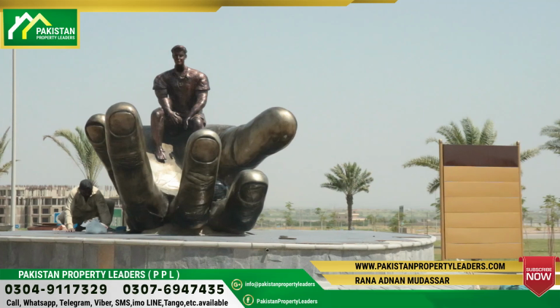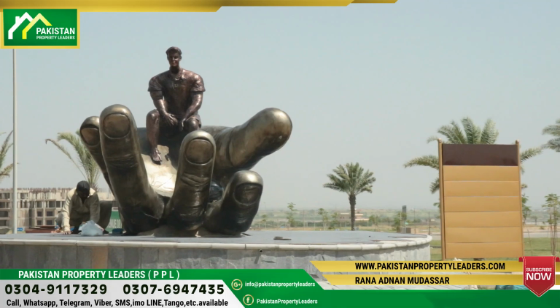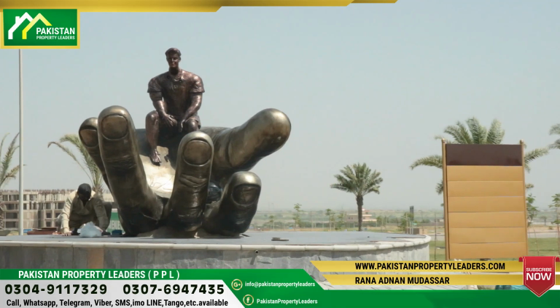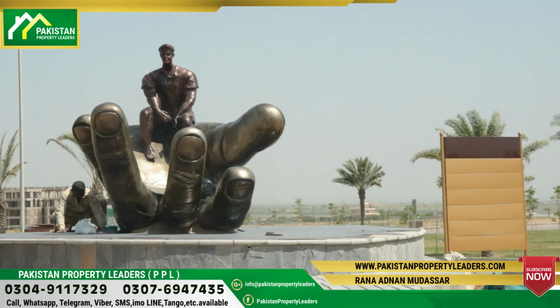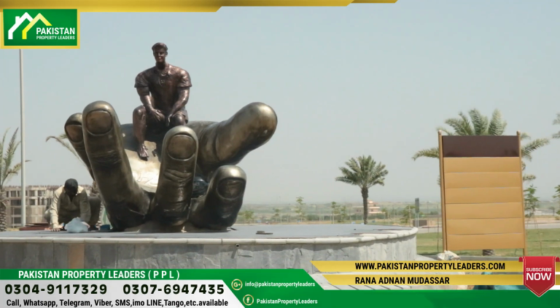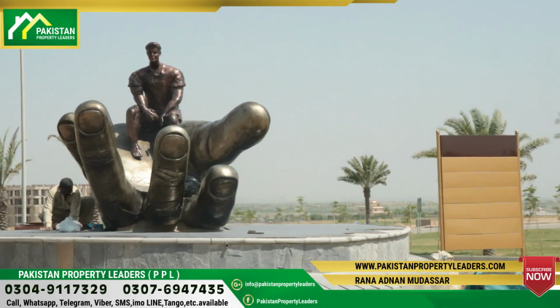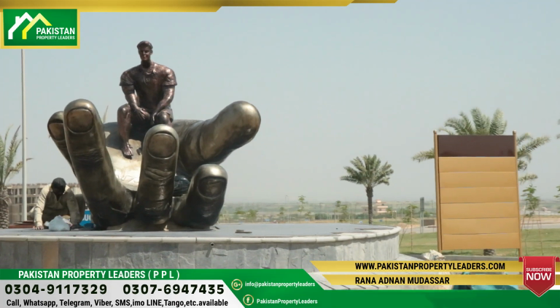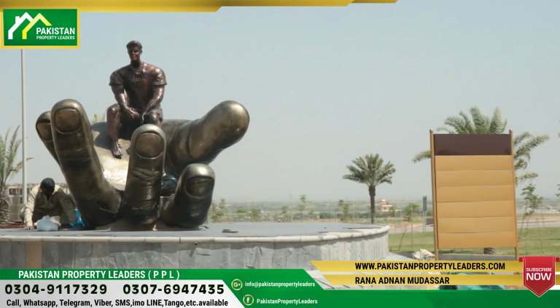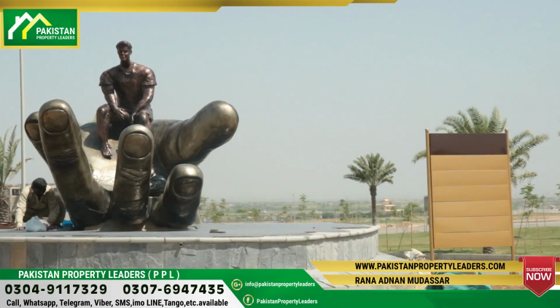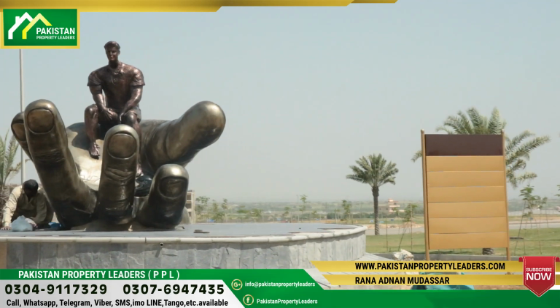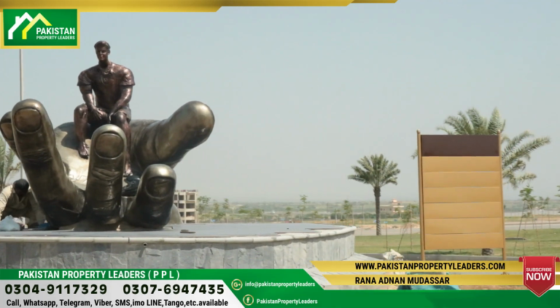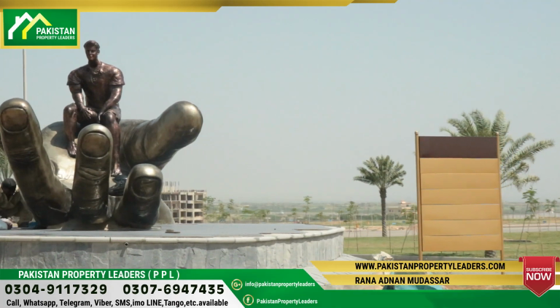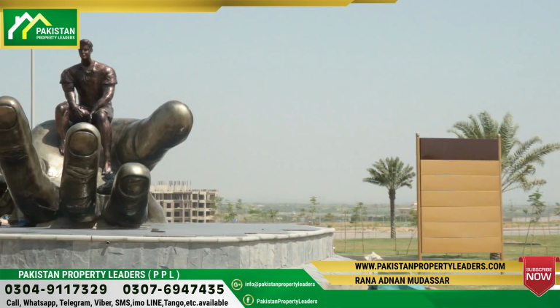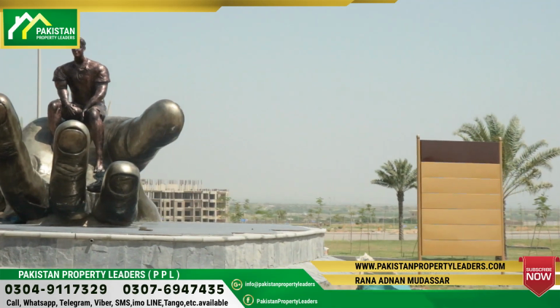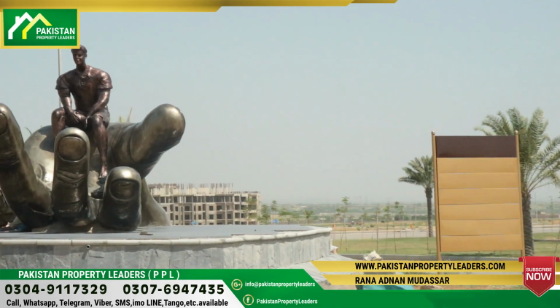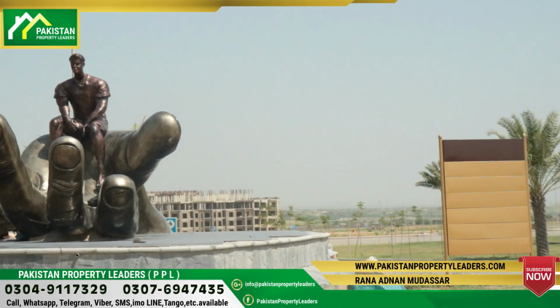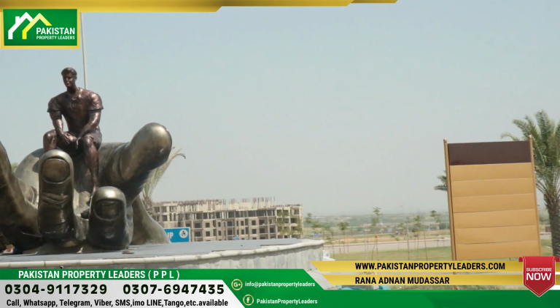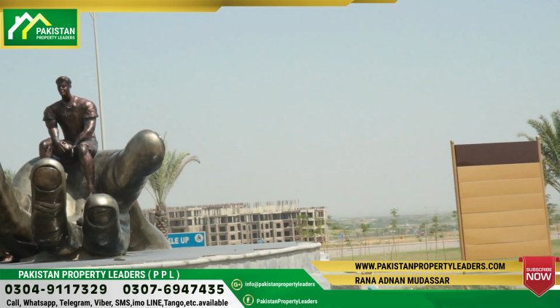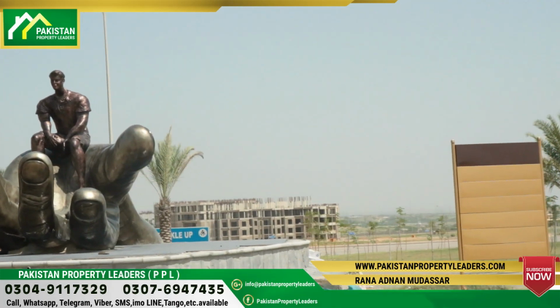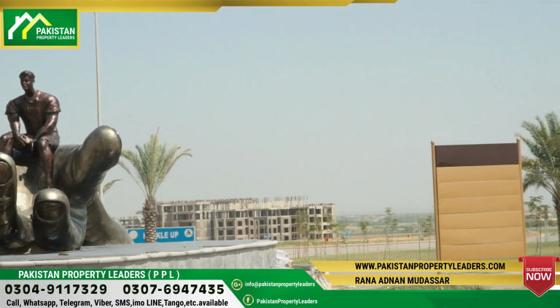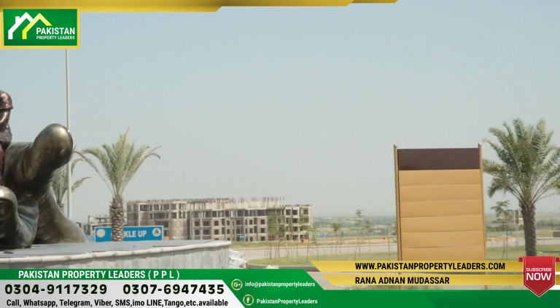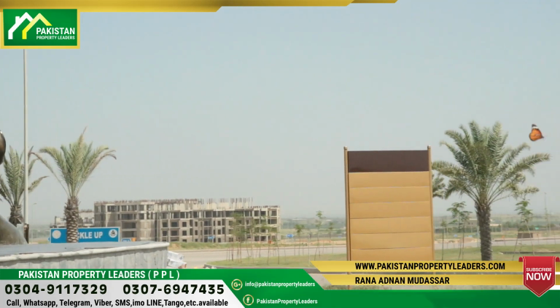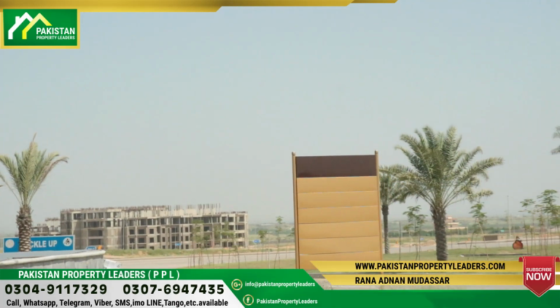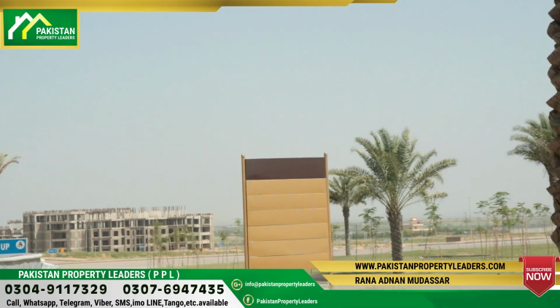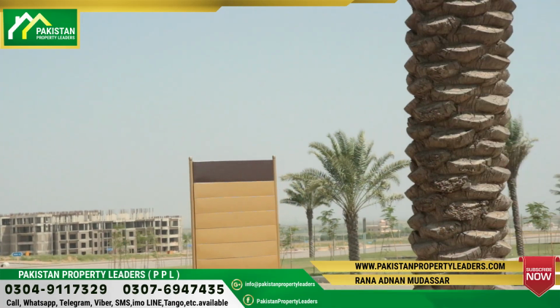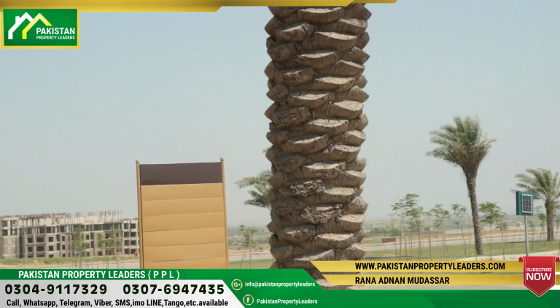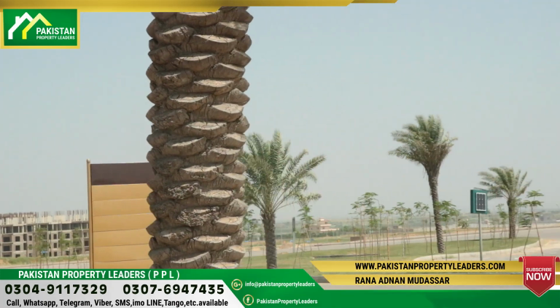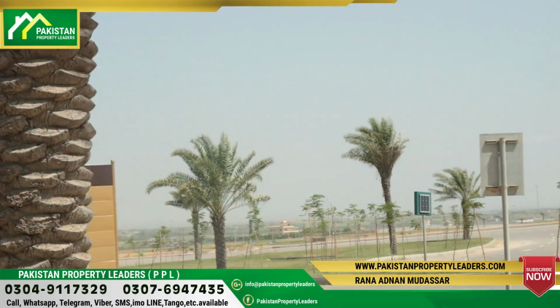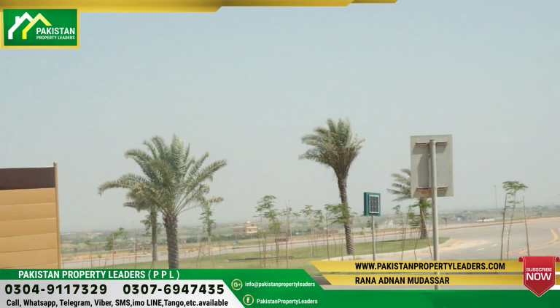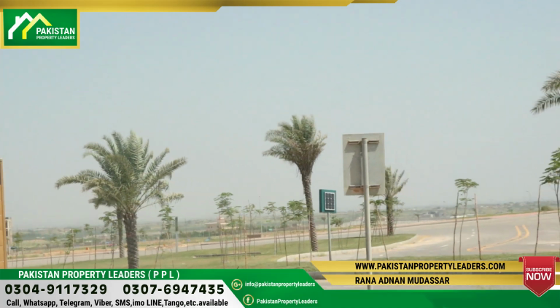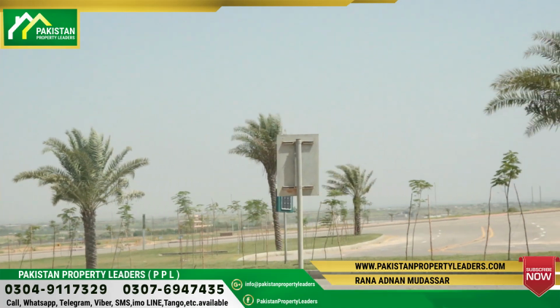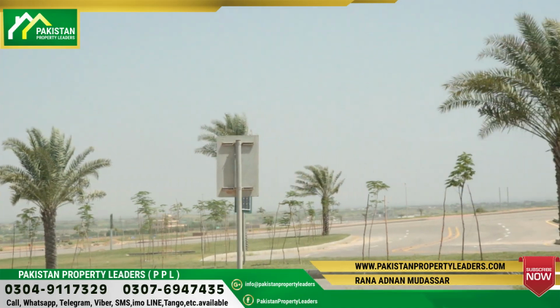Peace be upon you. This is Abu Bakr from Pakistan Property Leader, Bahria Town Karachi.